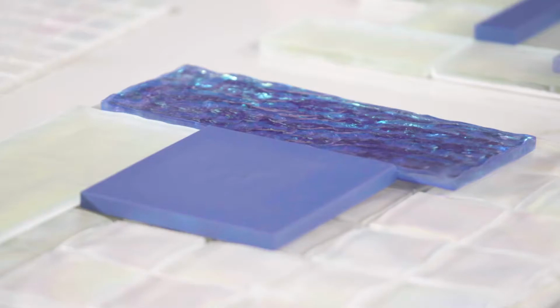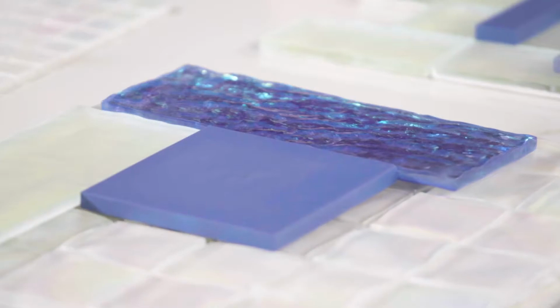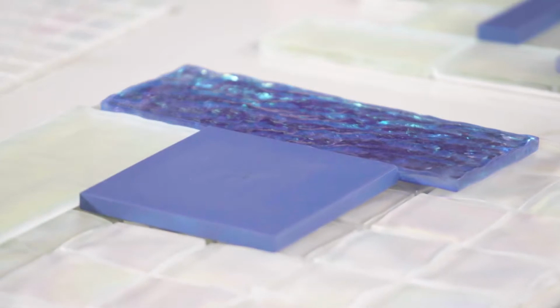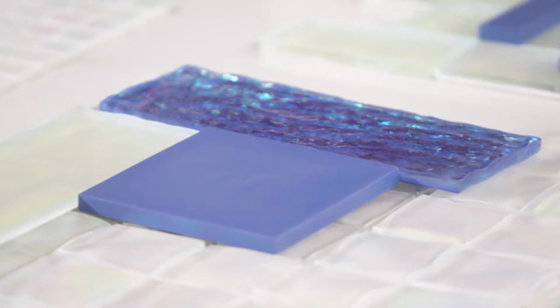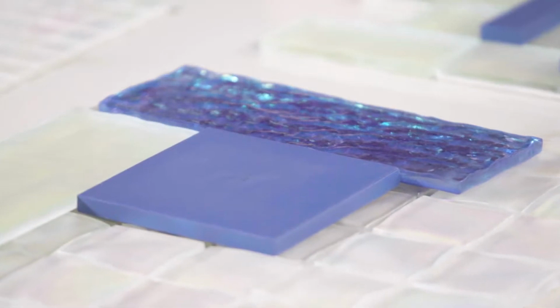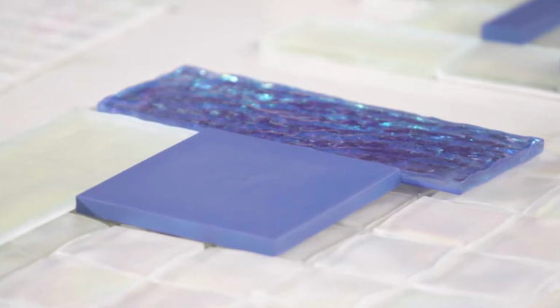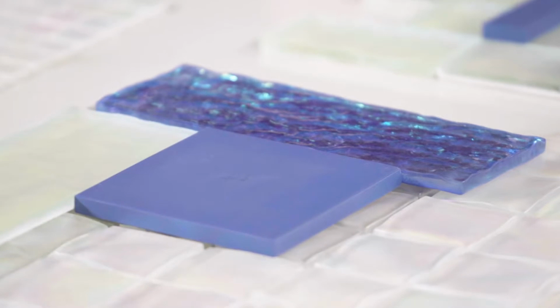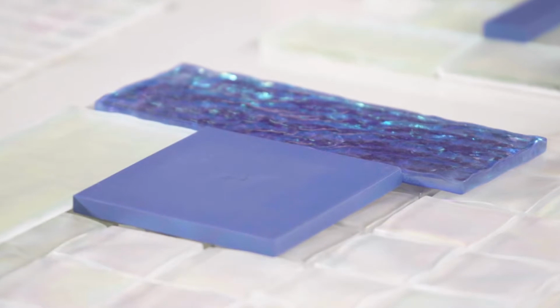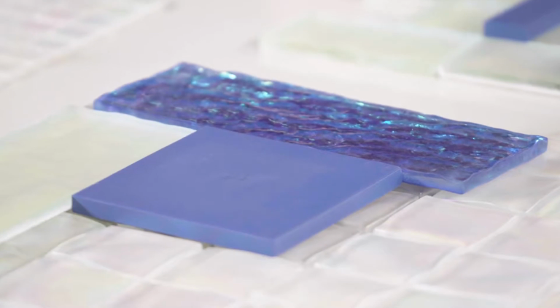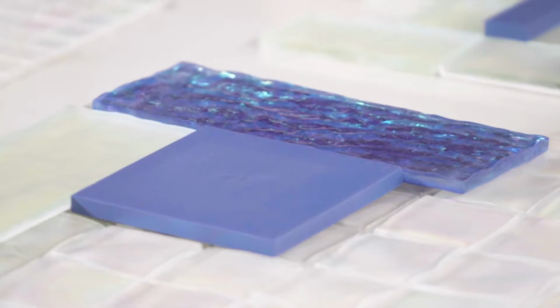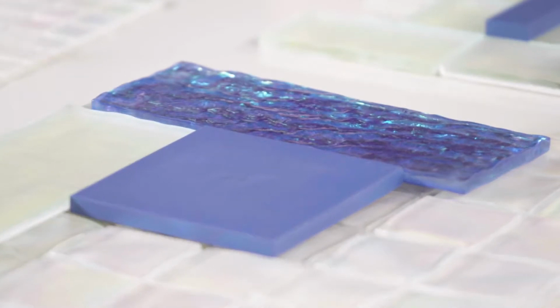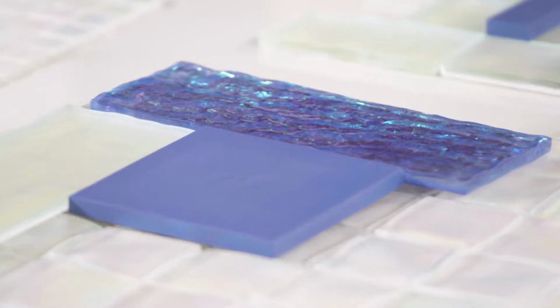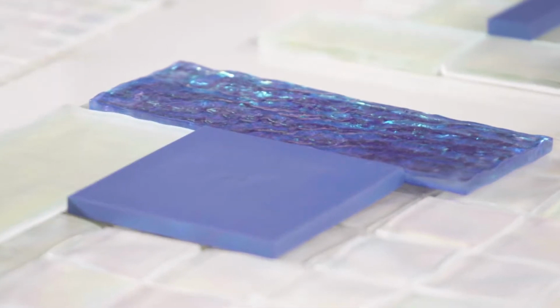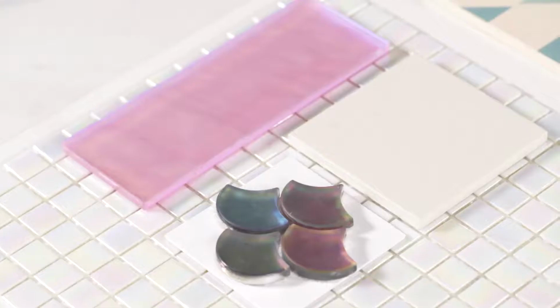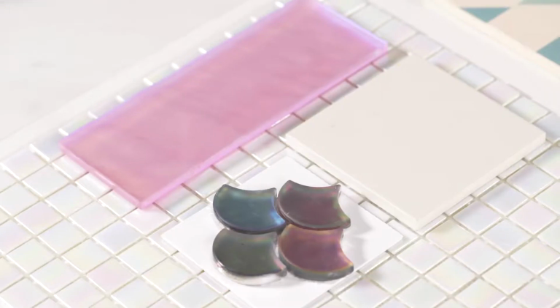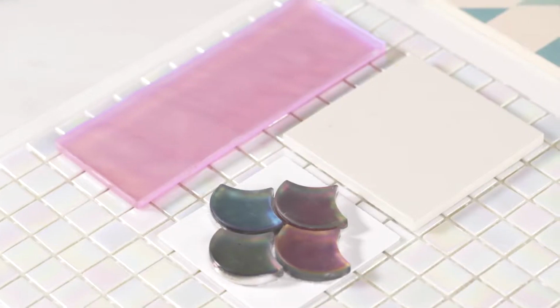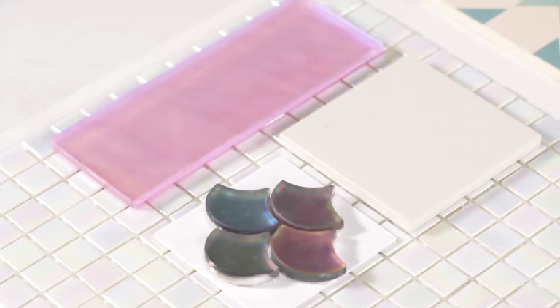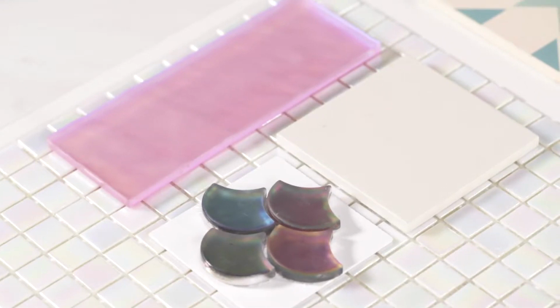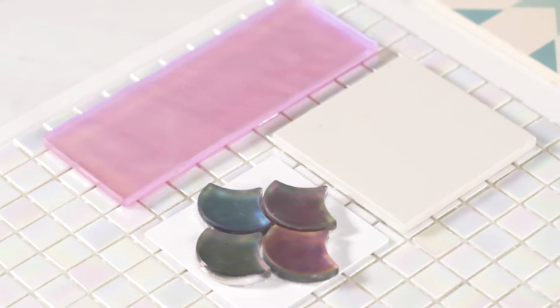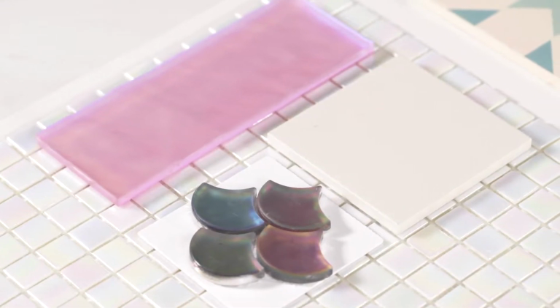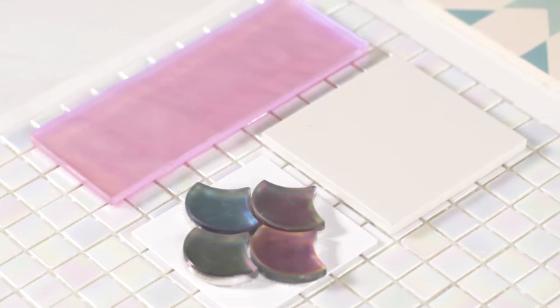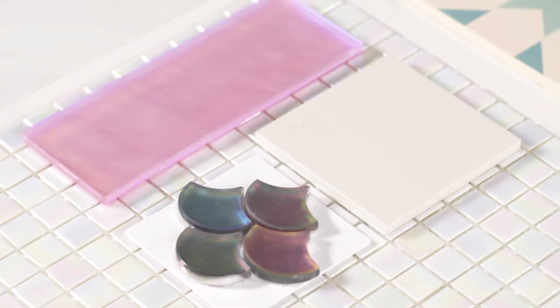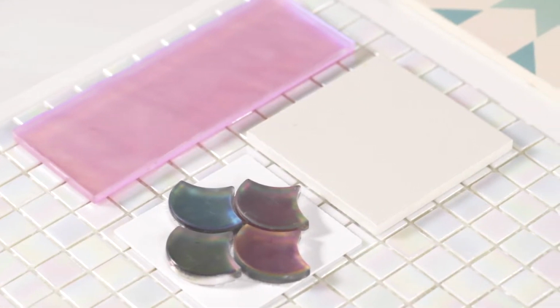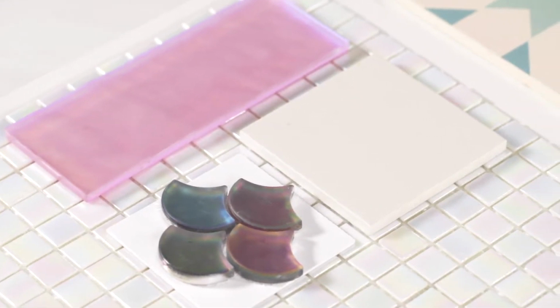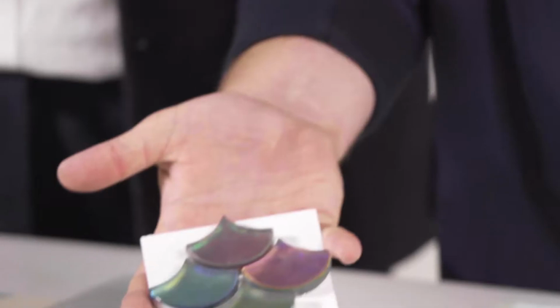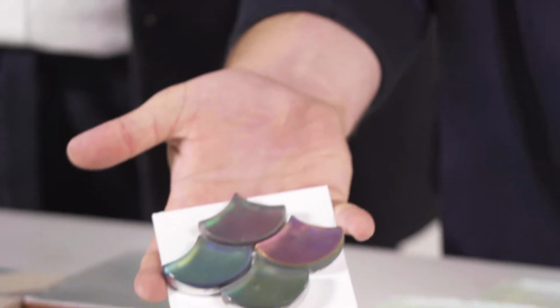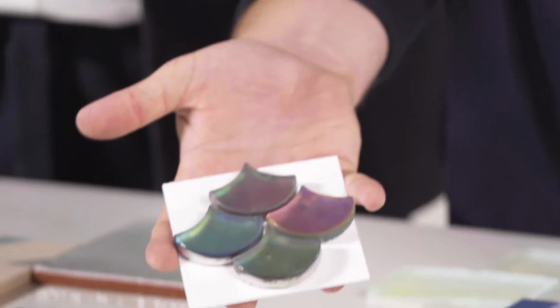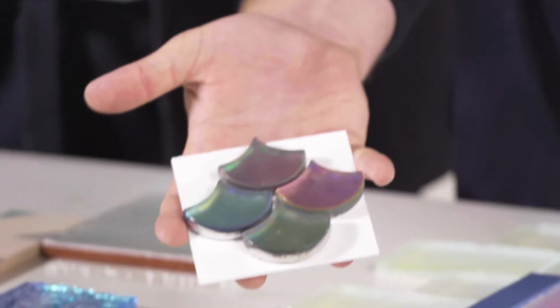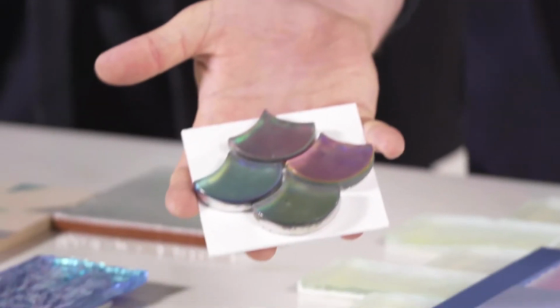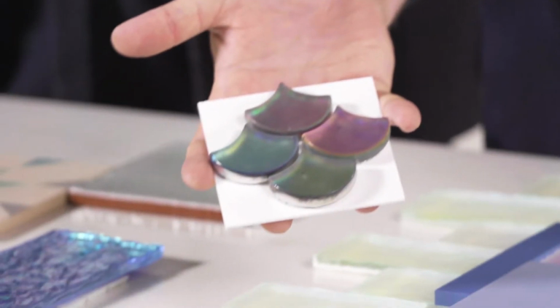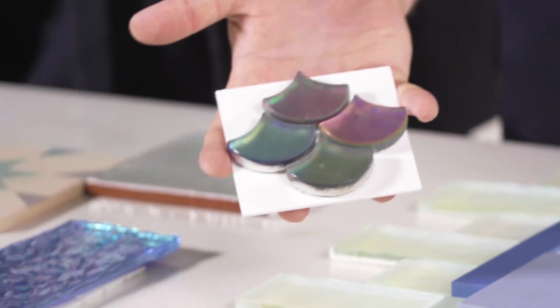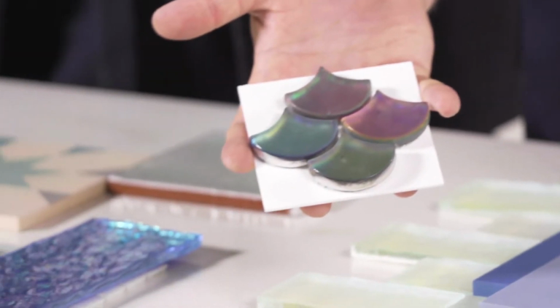There are bricks, squares, and you can even go for the elongated brick. If you're feeling really brave, there's the fish scale.